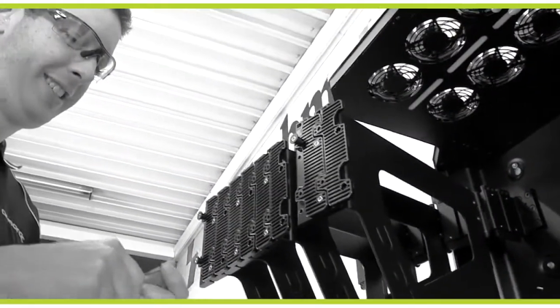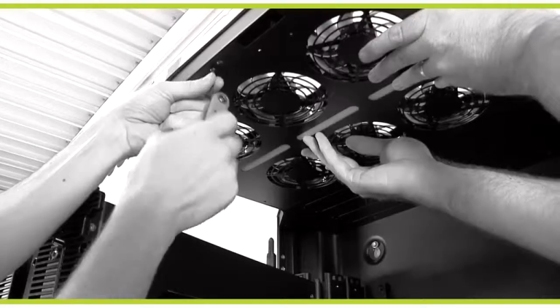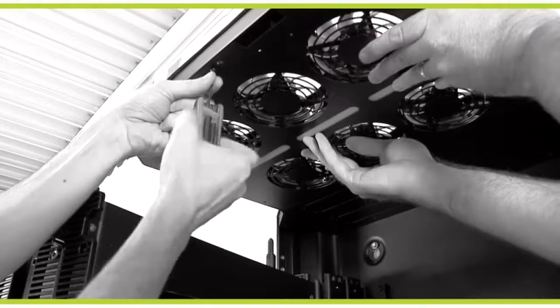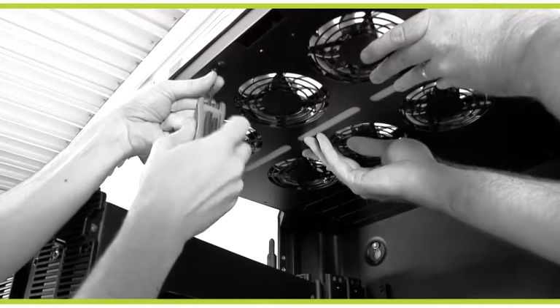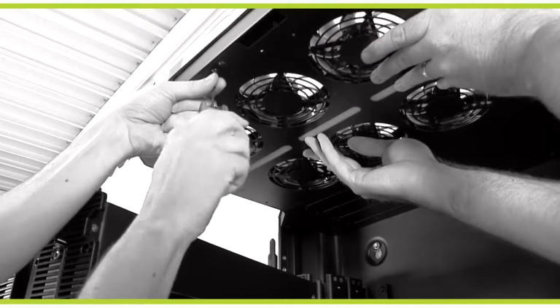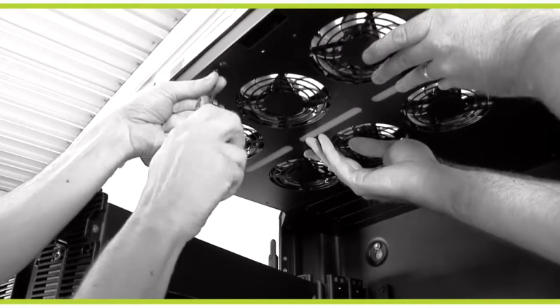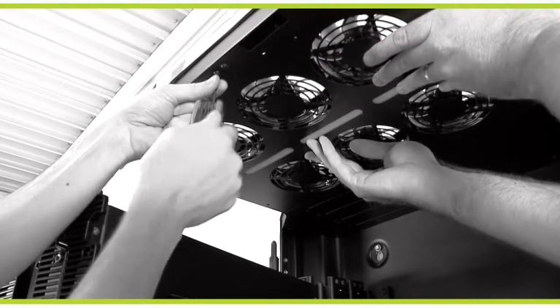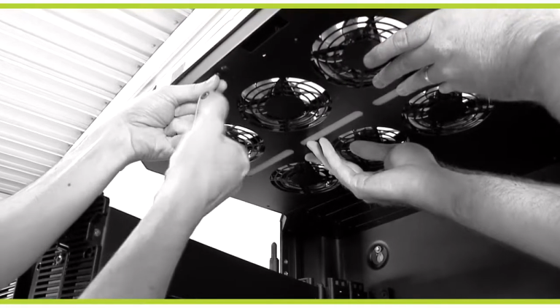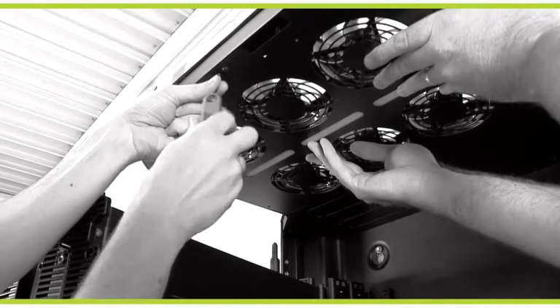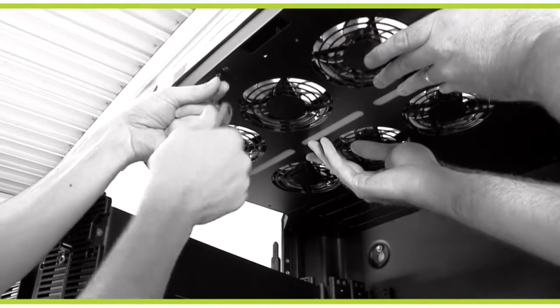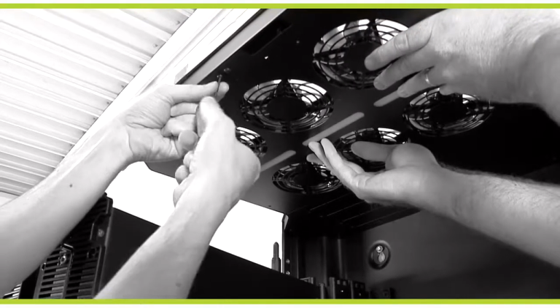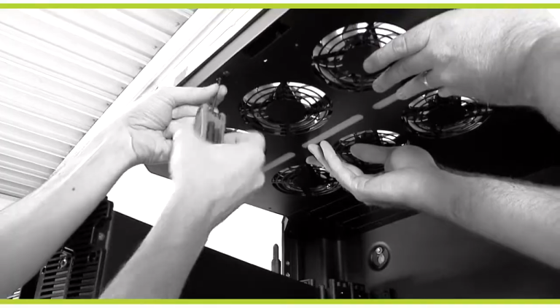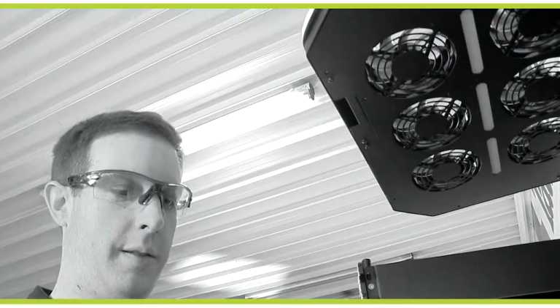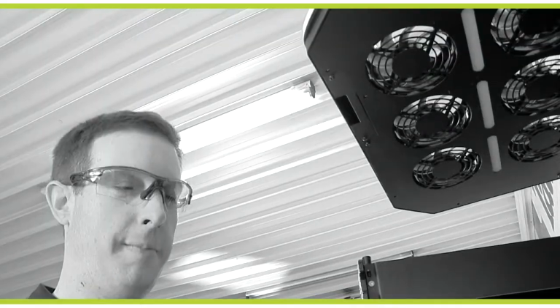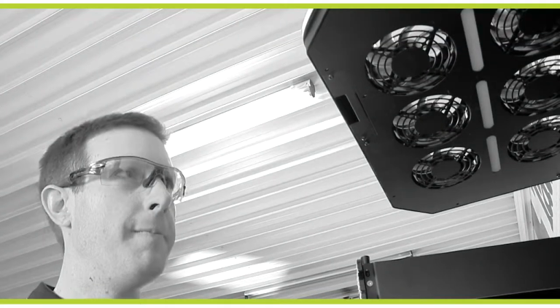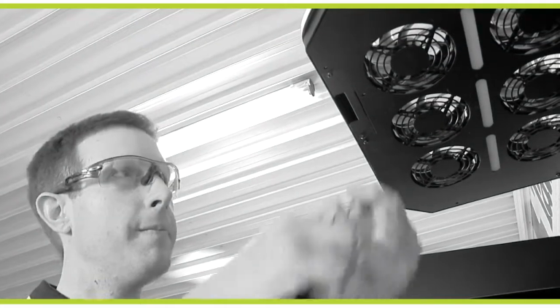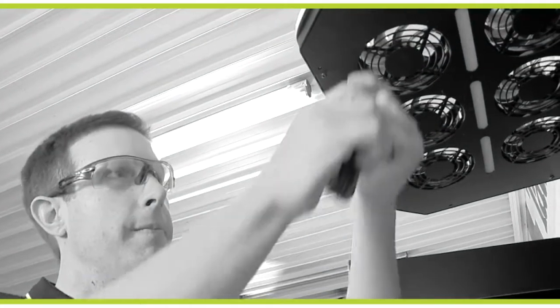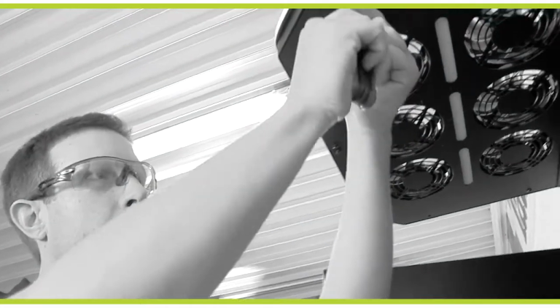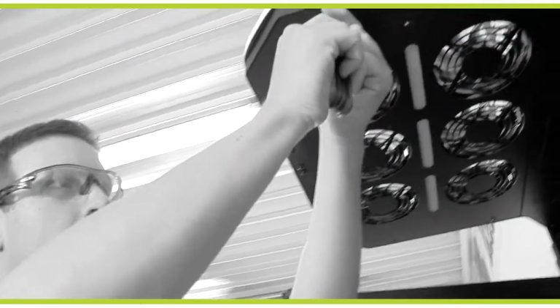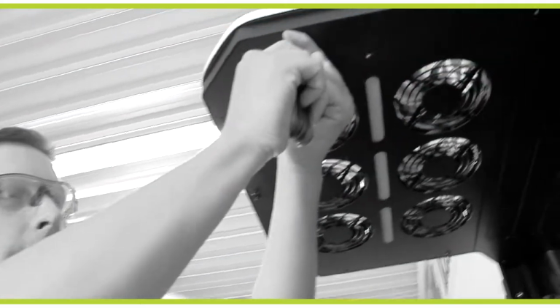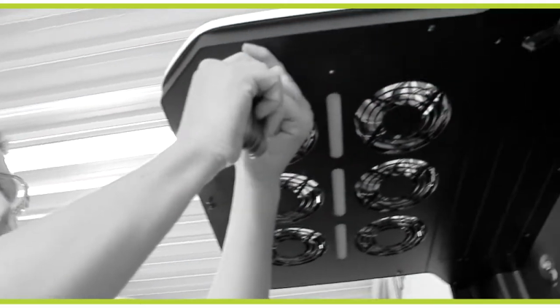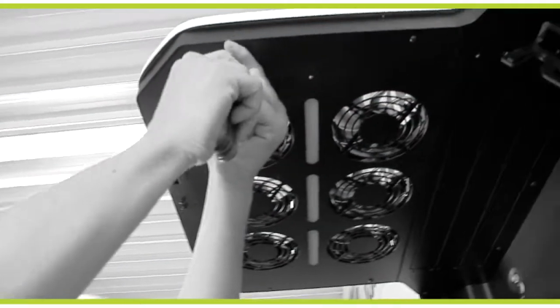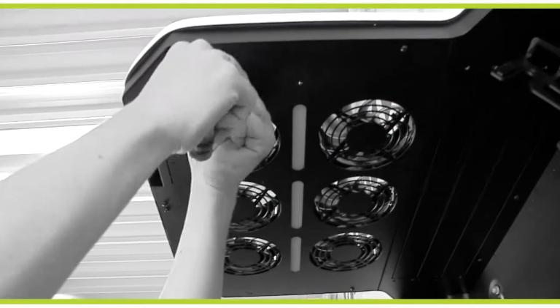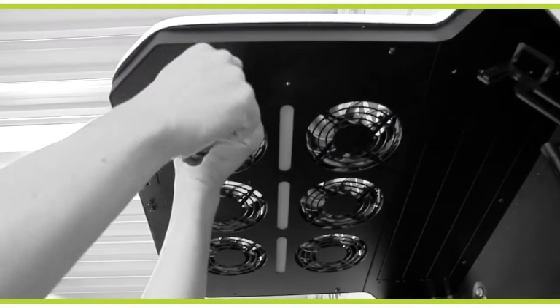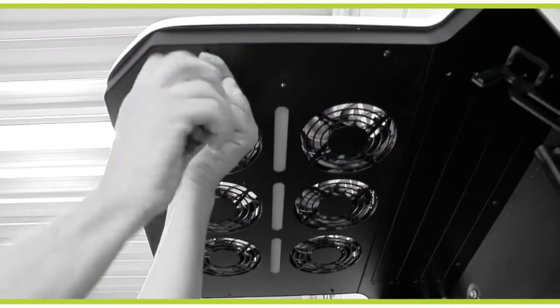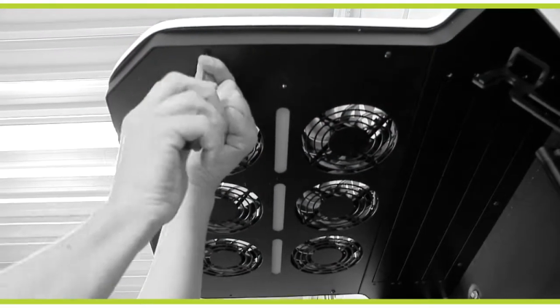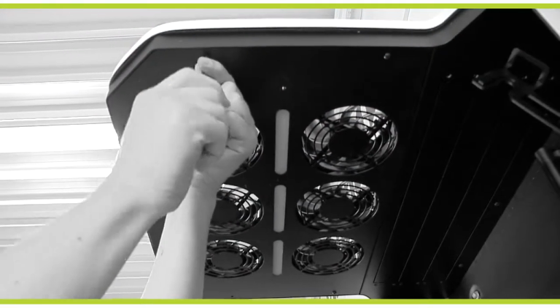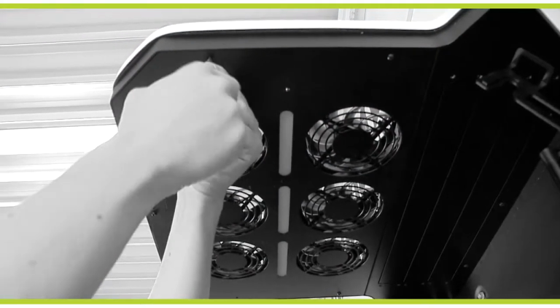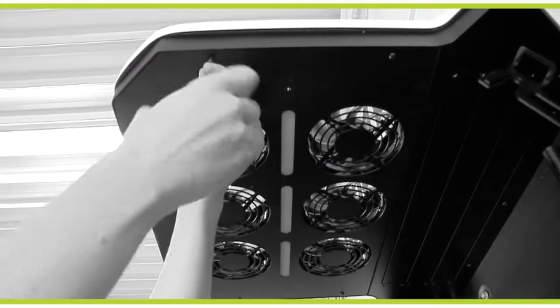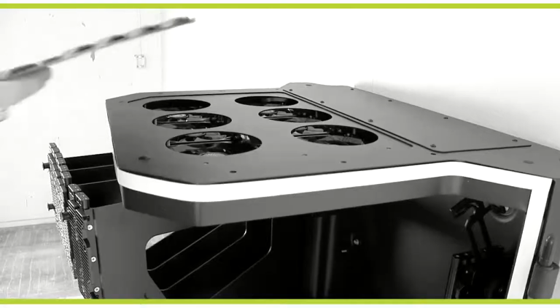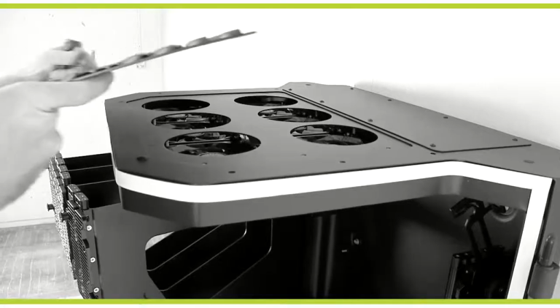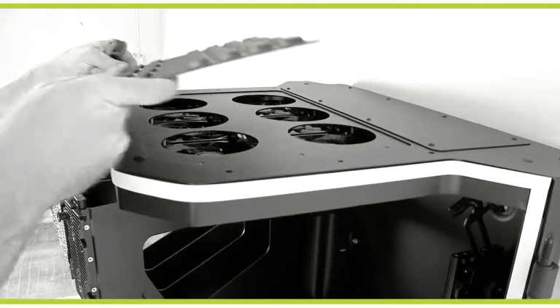Using the supplied screws, attach the fan panel. When done, attach the top louvre panel.